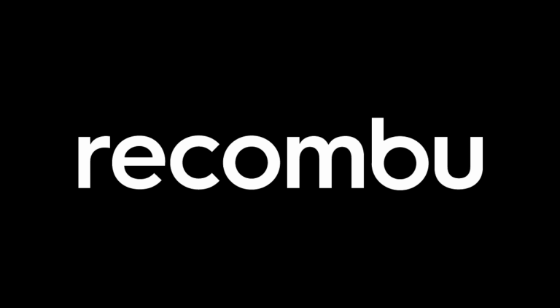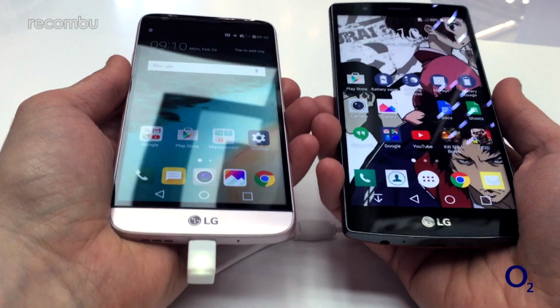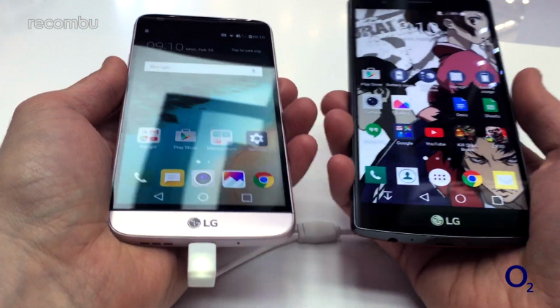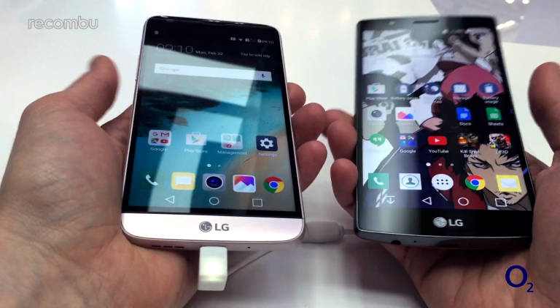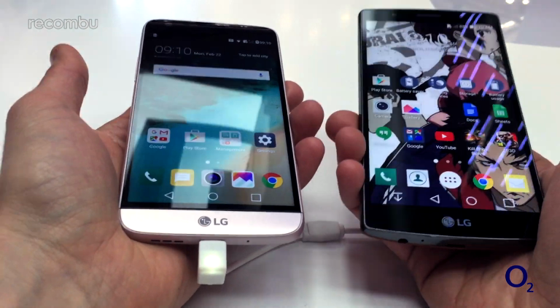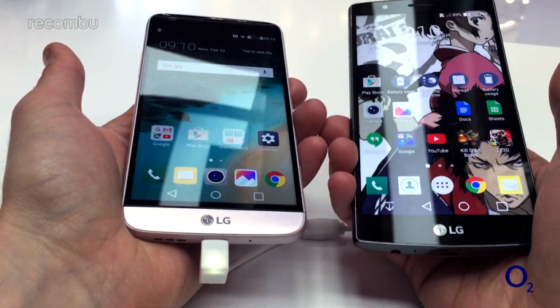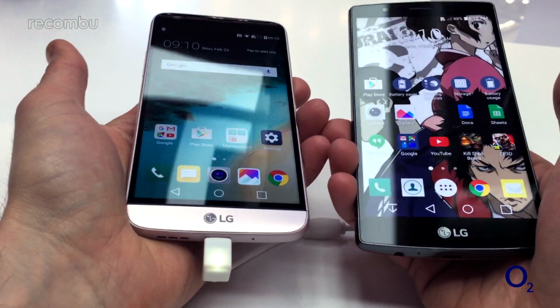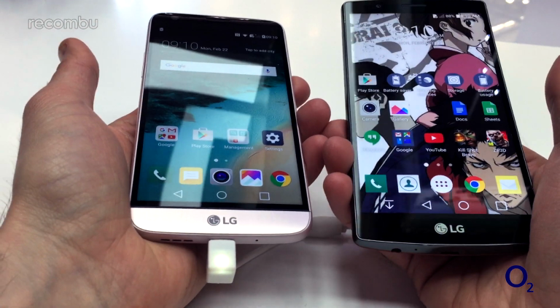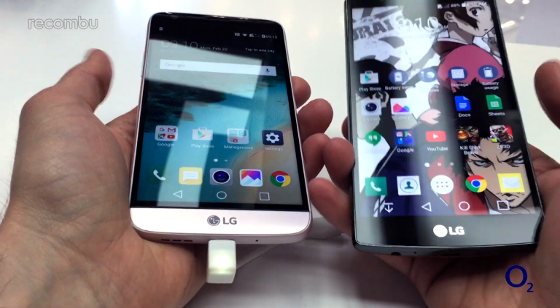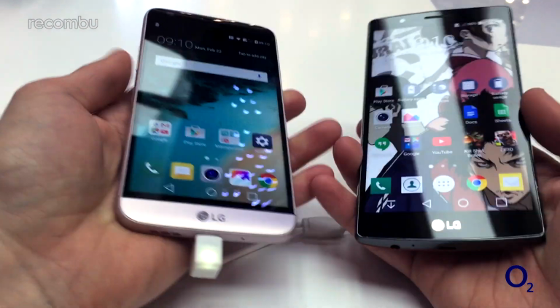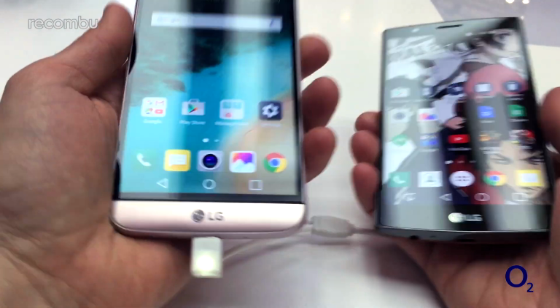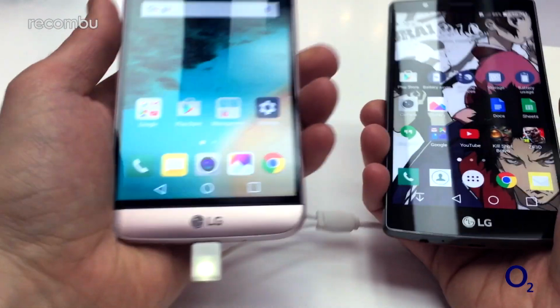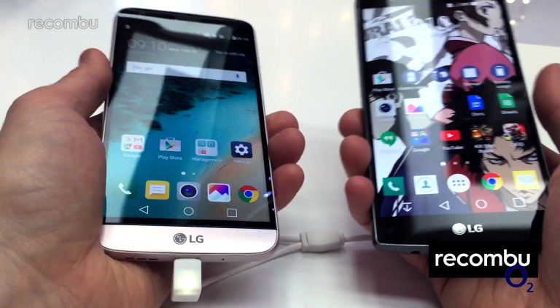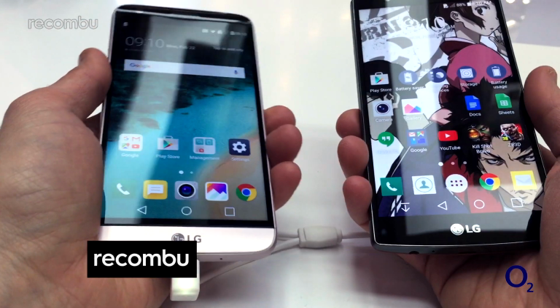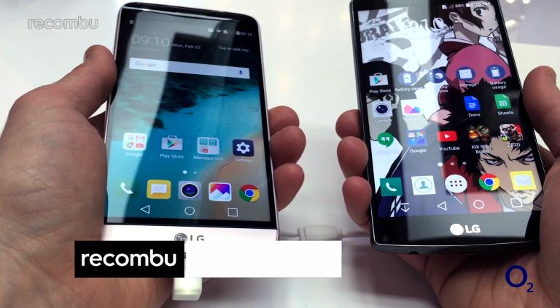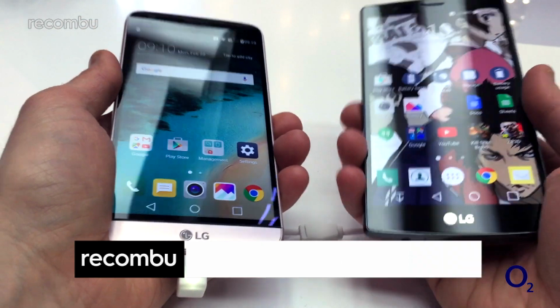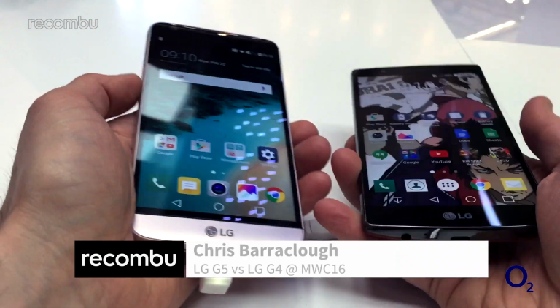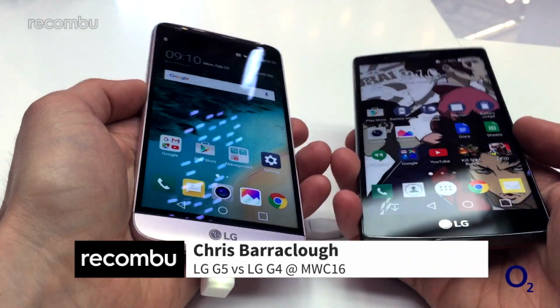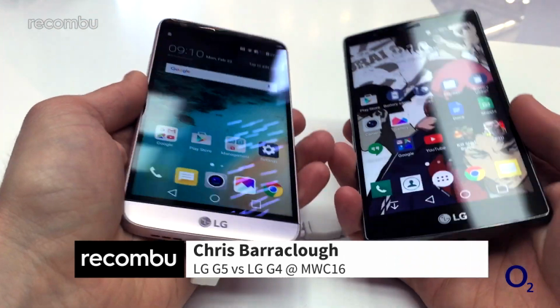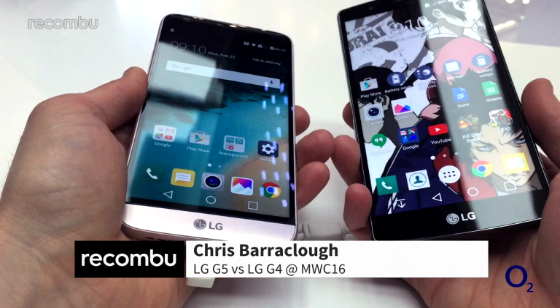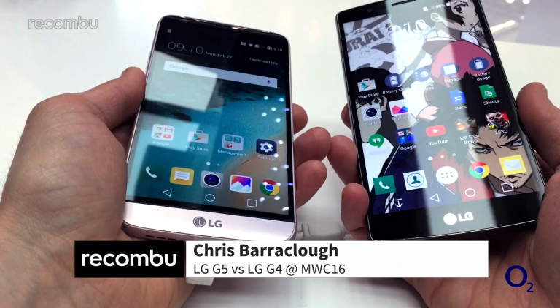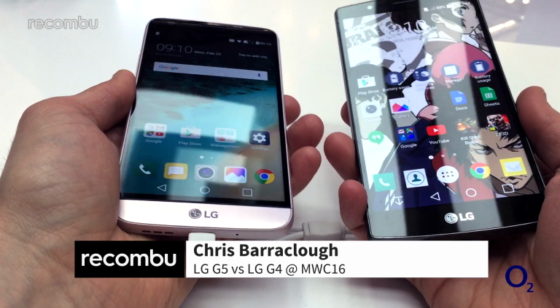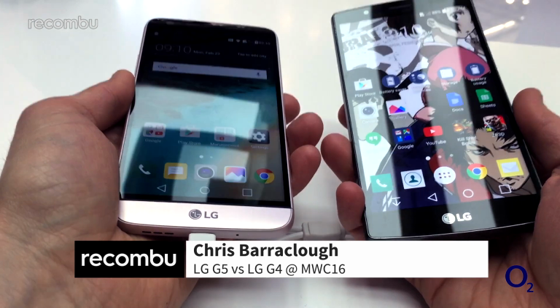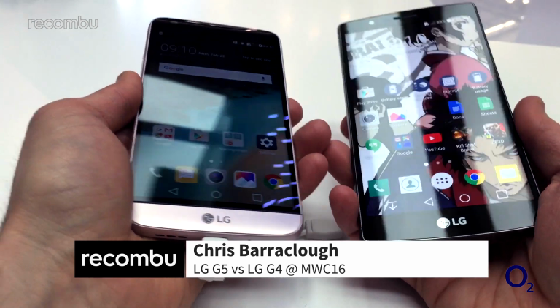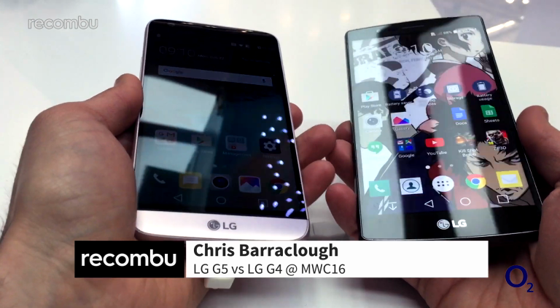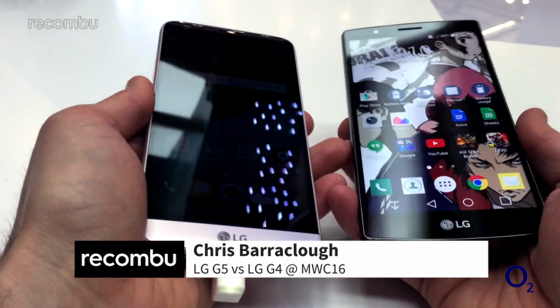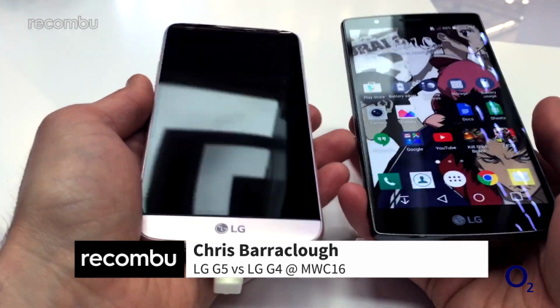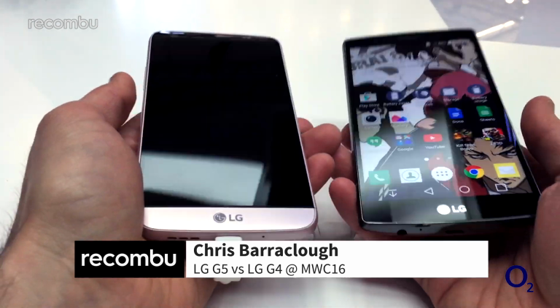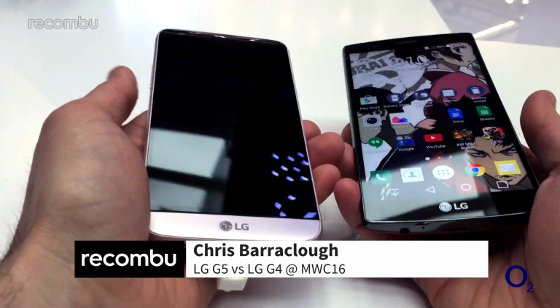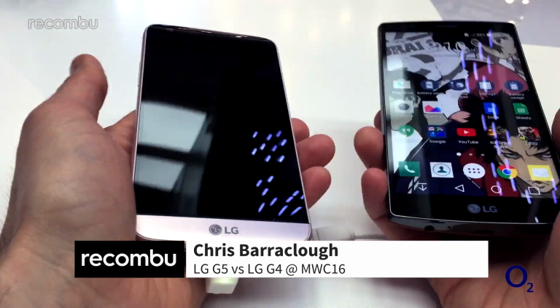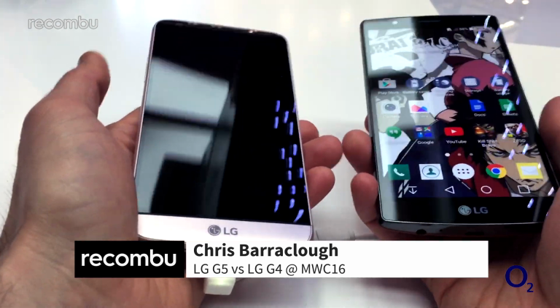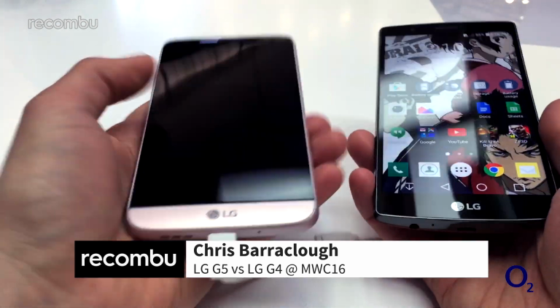Hi guys, it's Chris from Macomba and we're here with the LG G5 and last year's LG G4 to see what the difference is.